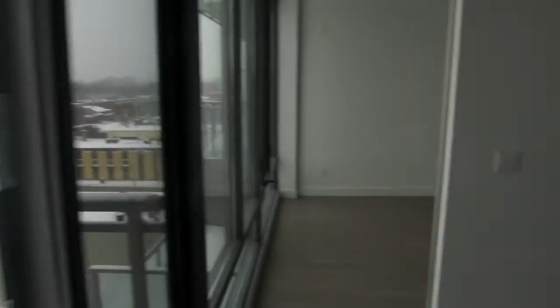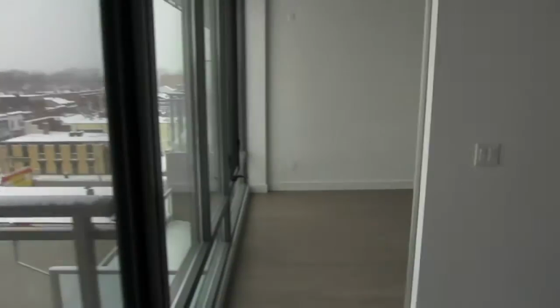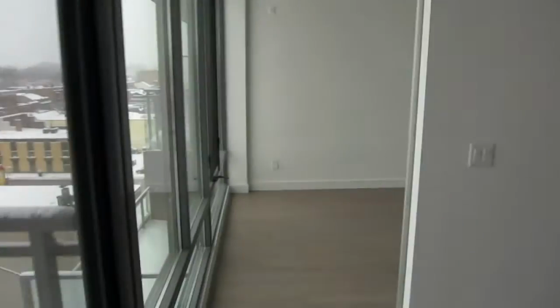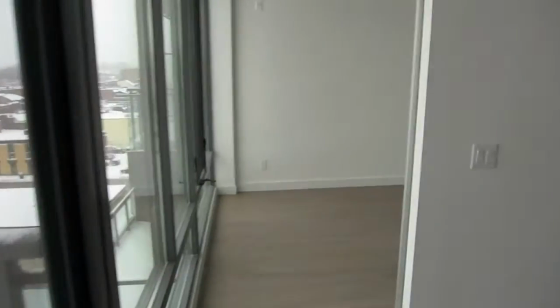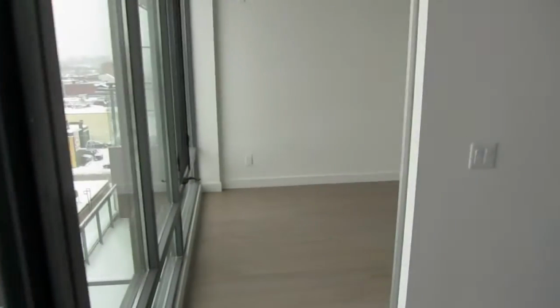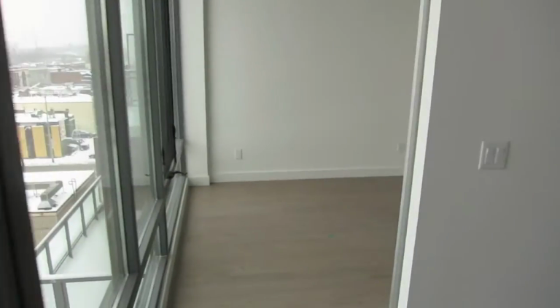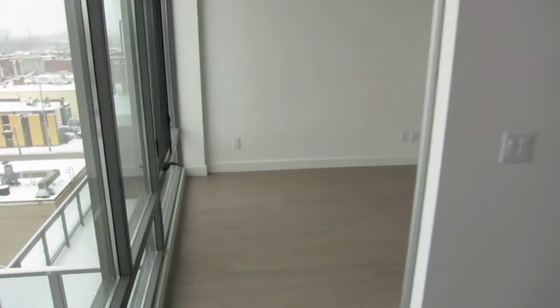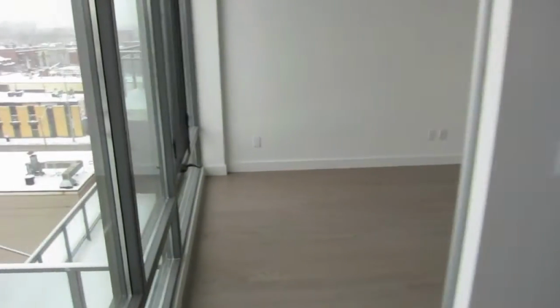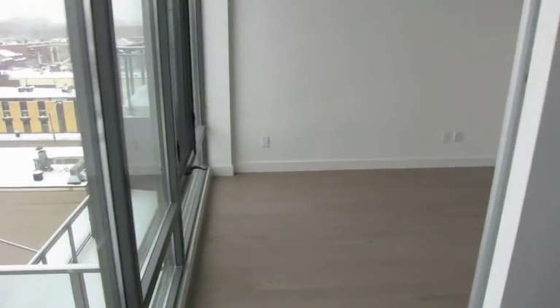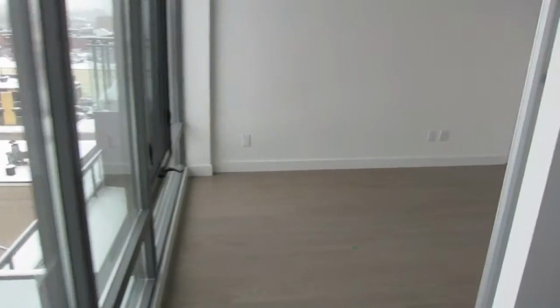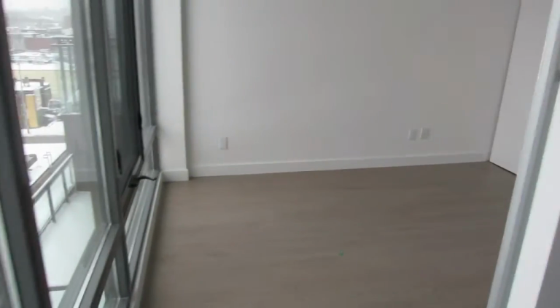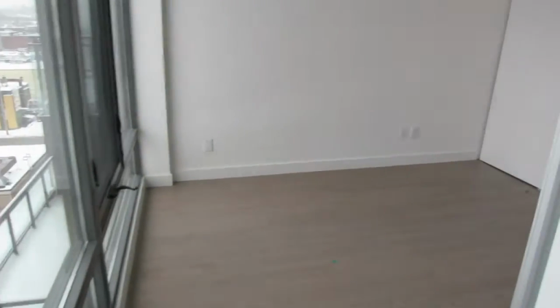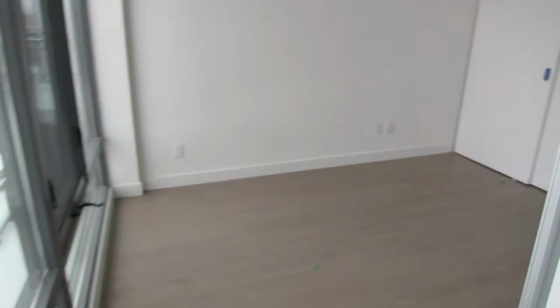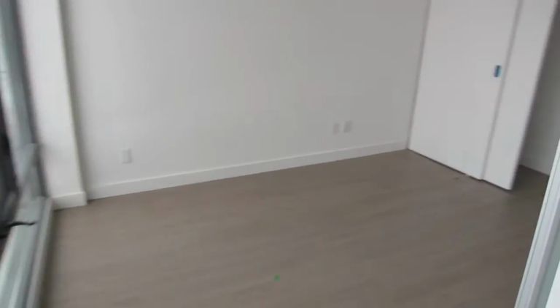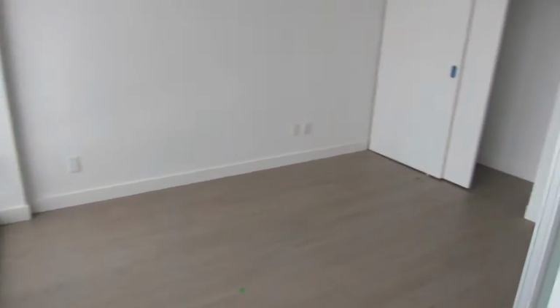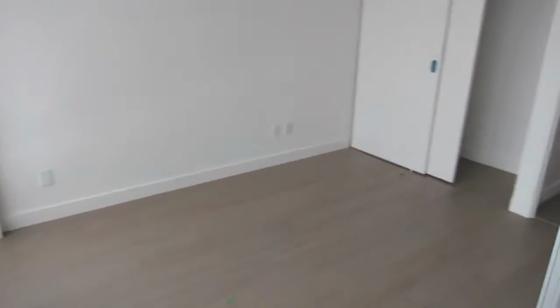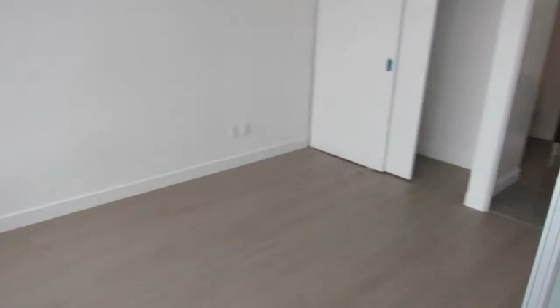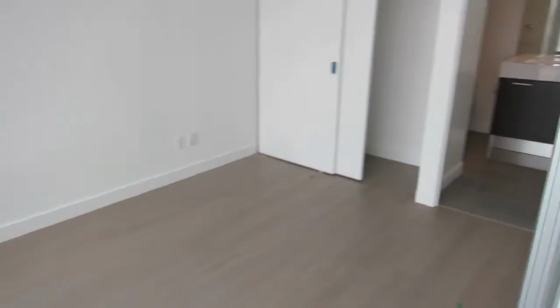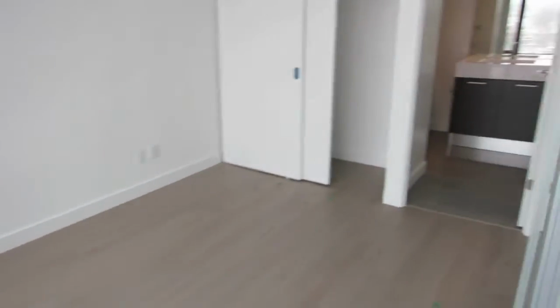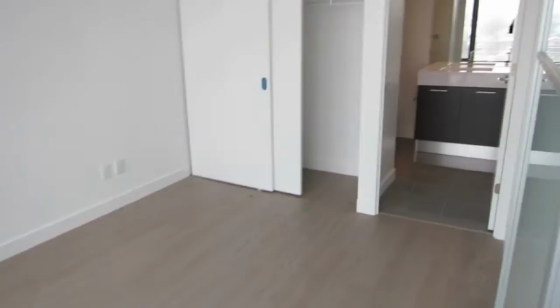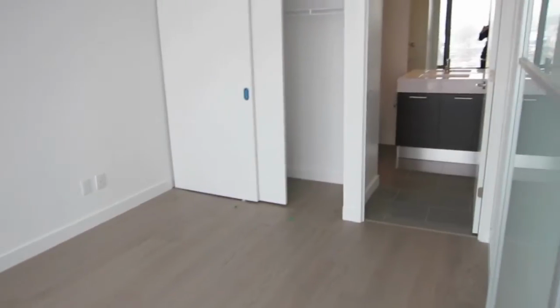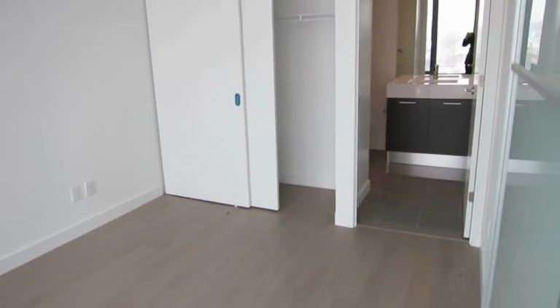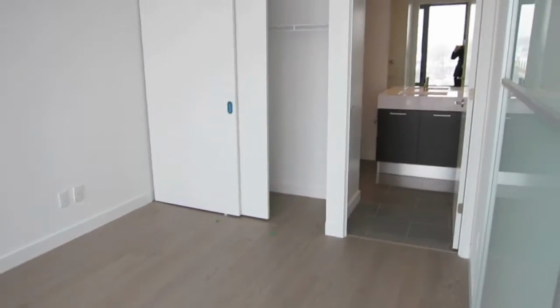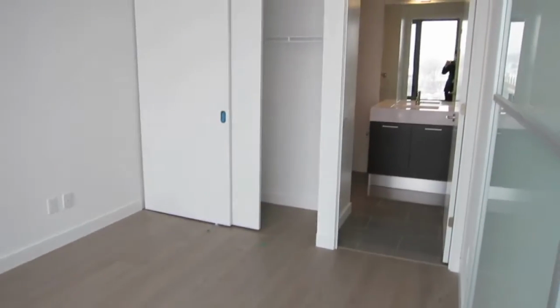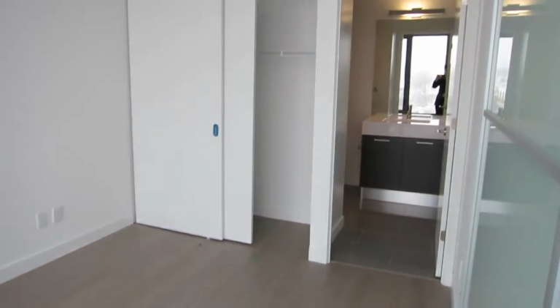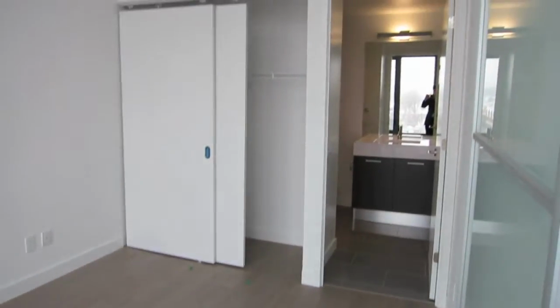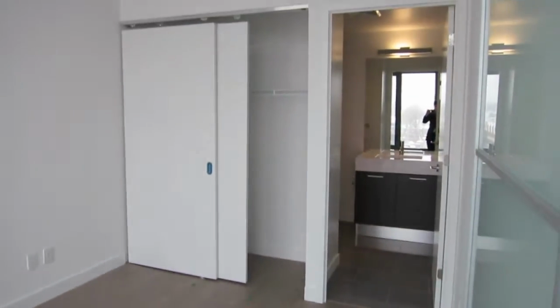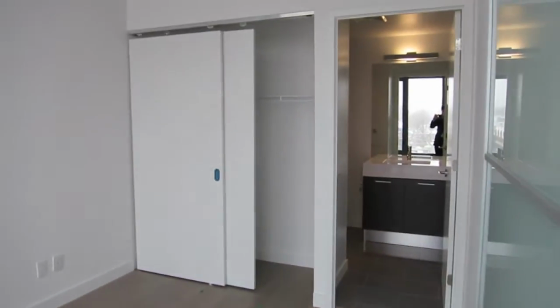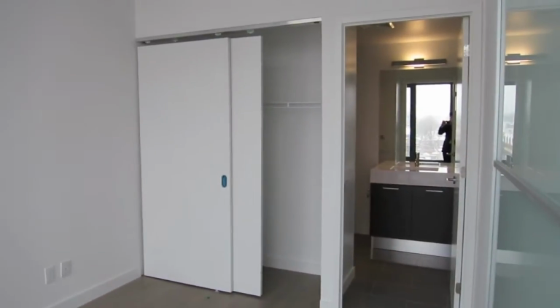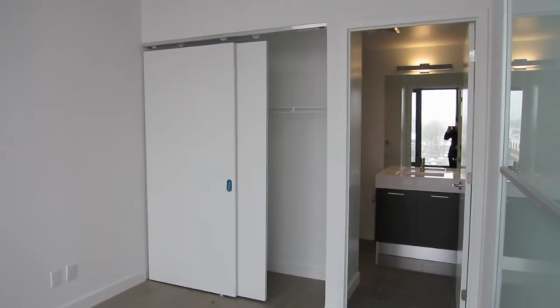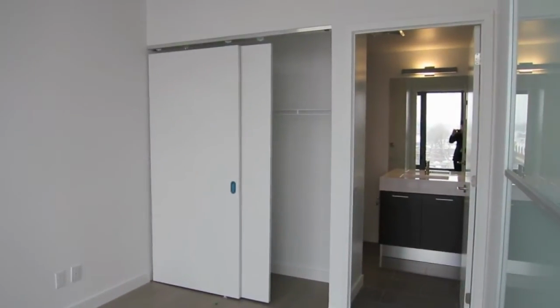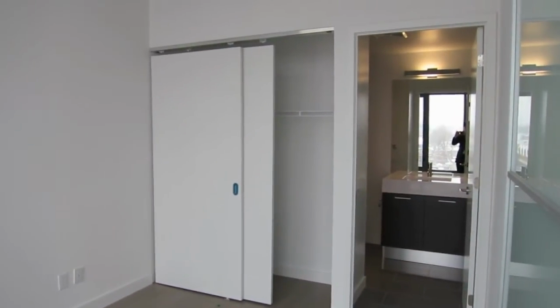Walking into your bedroom — there are your double closets.